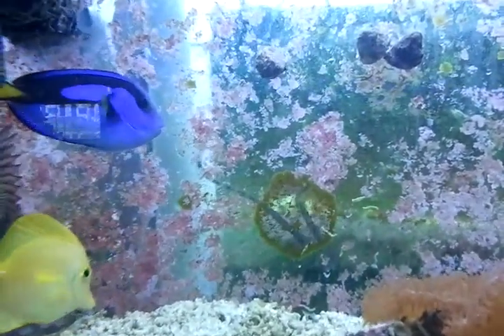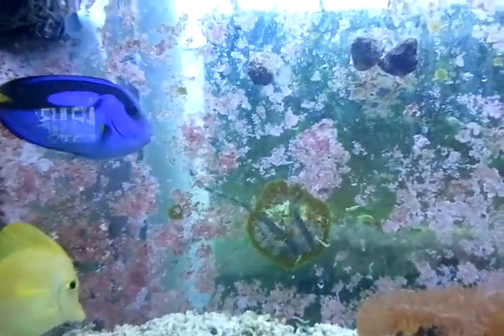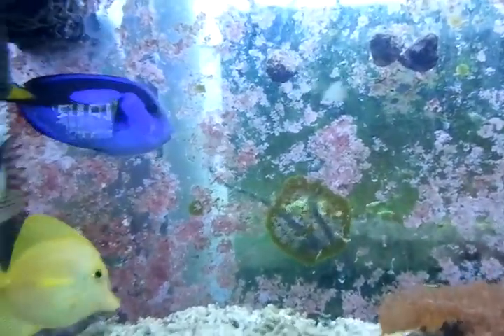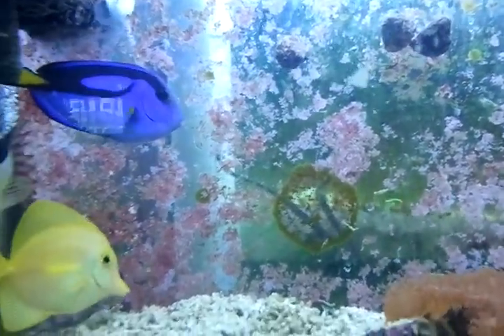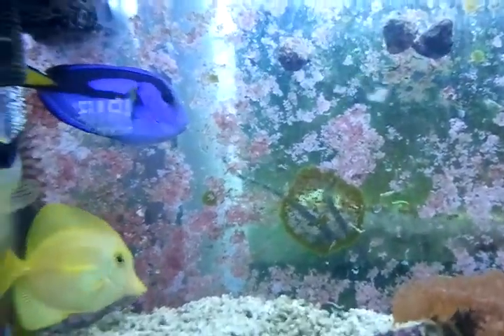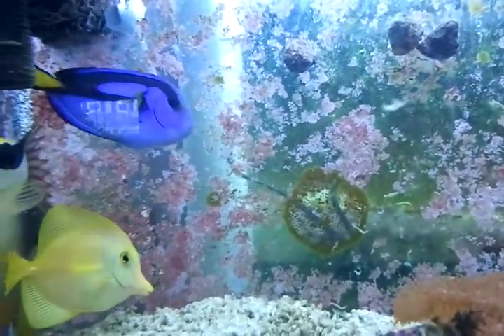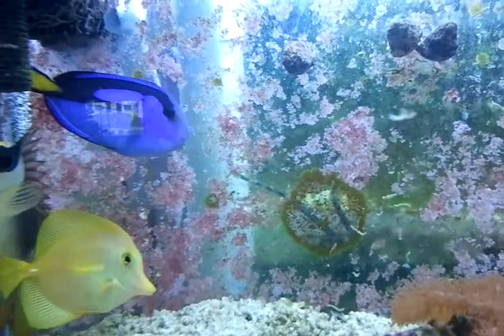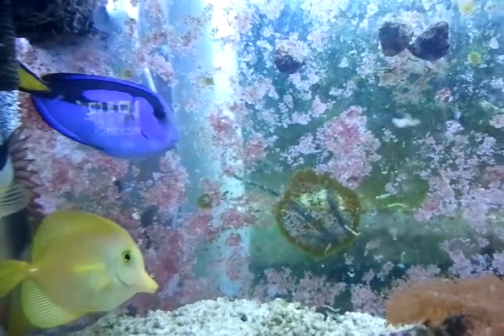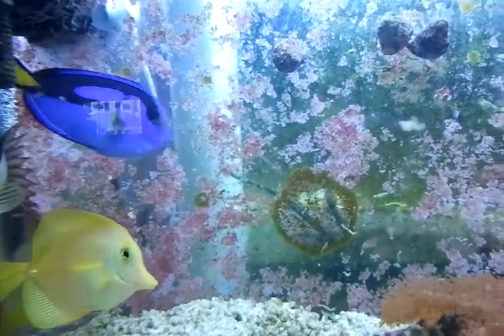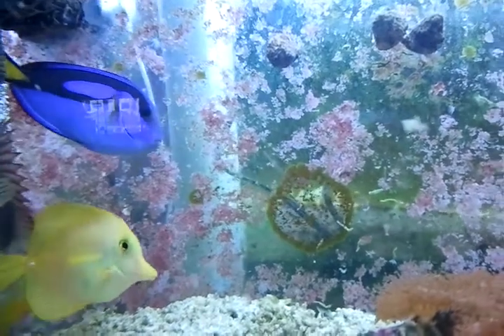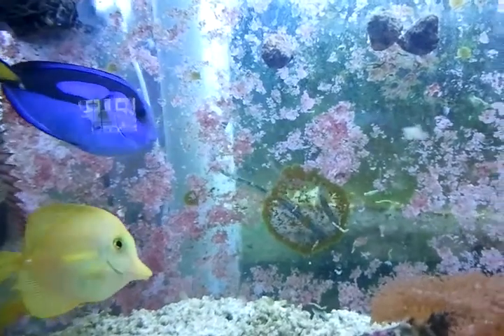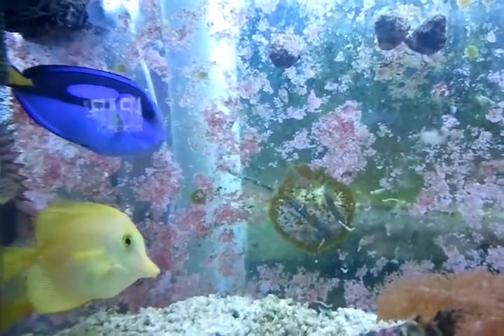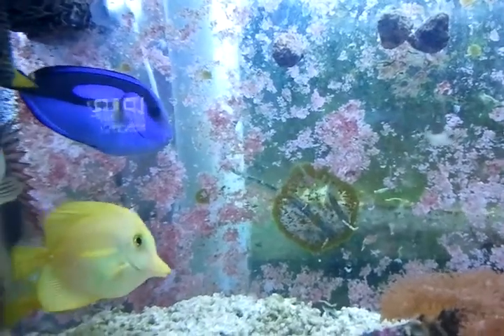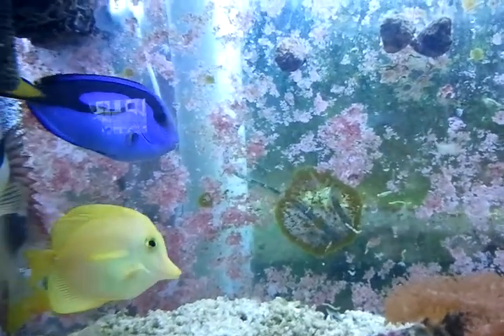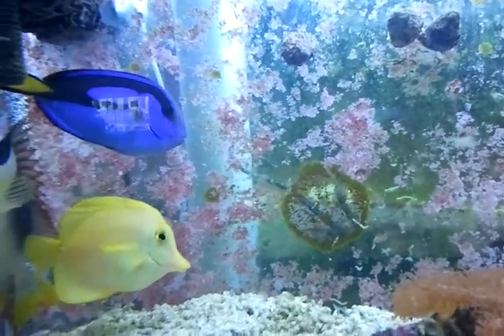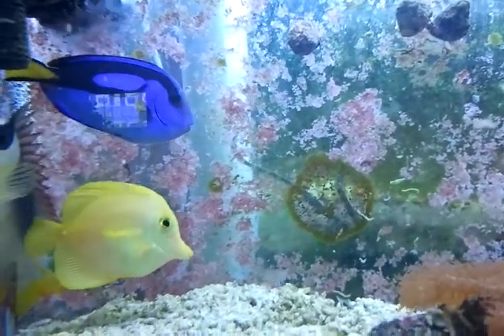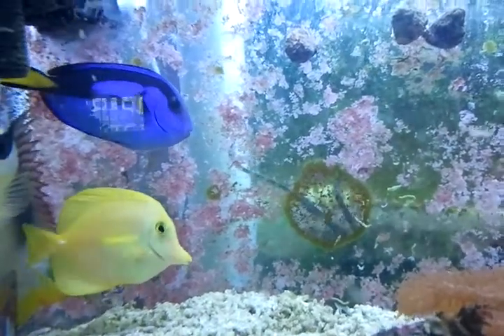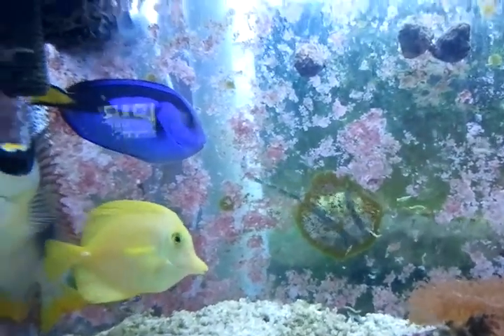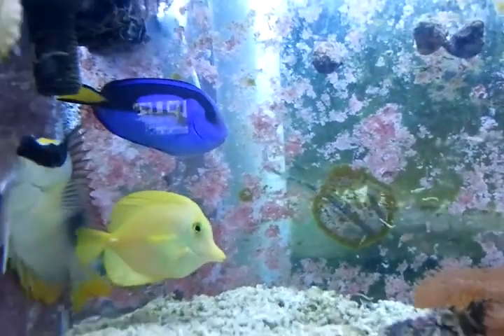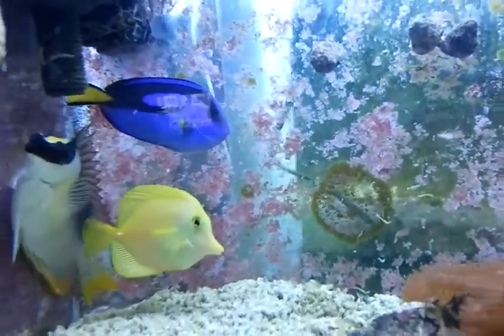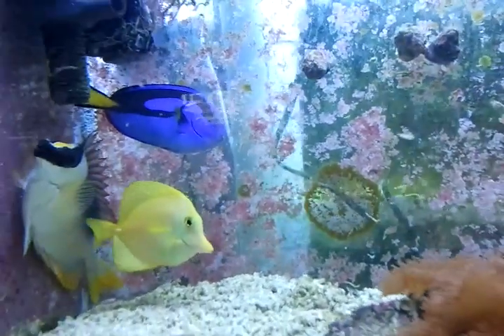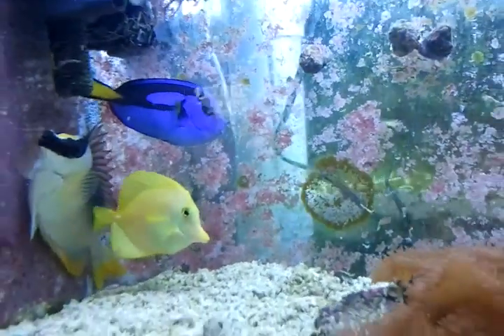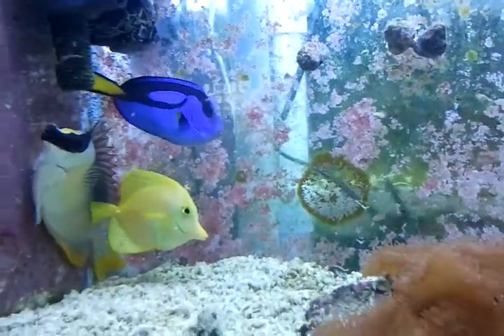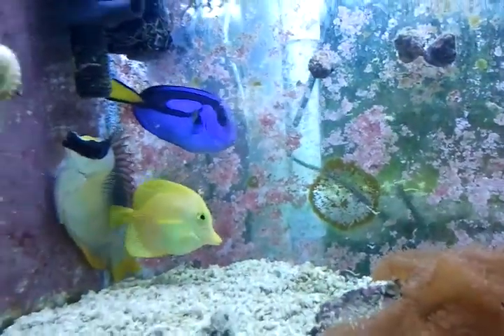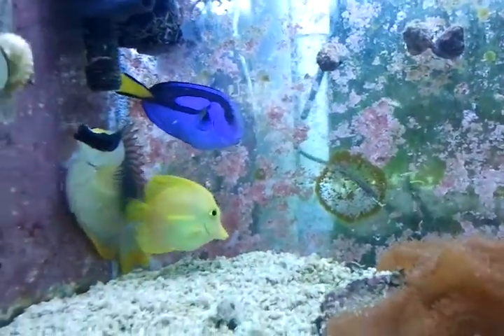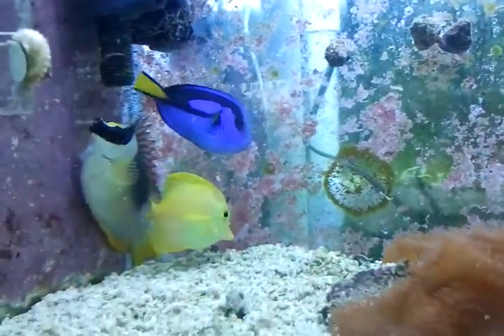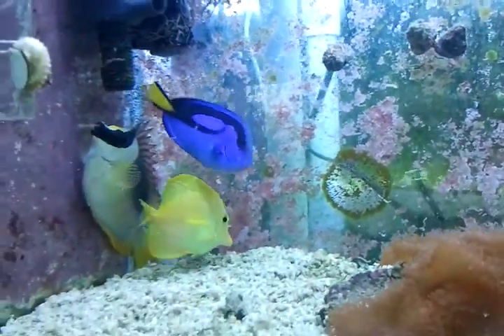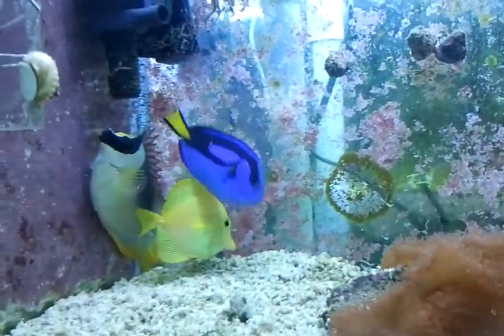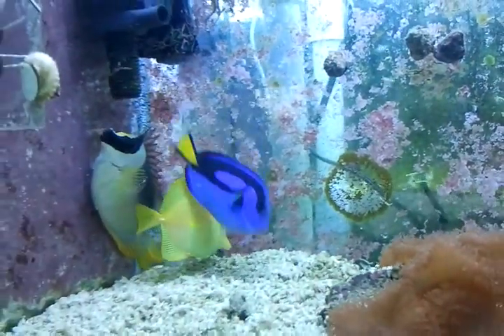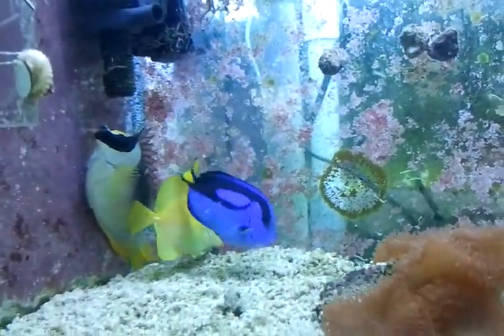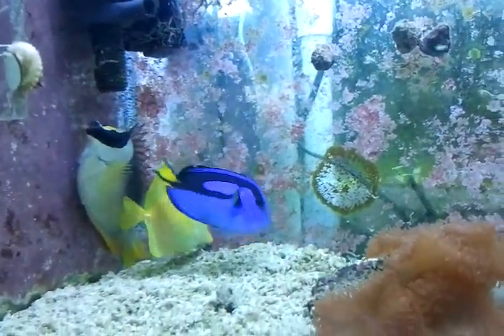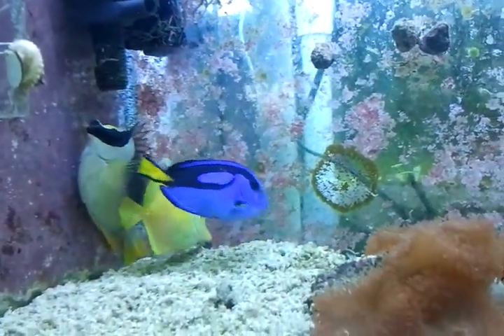Again, this is a blue hippo tang, and it's available for sale at the aquacorals.com website.